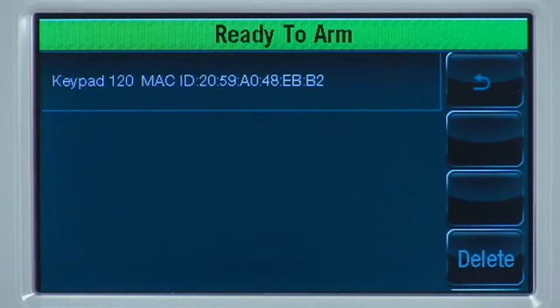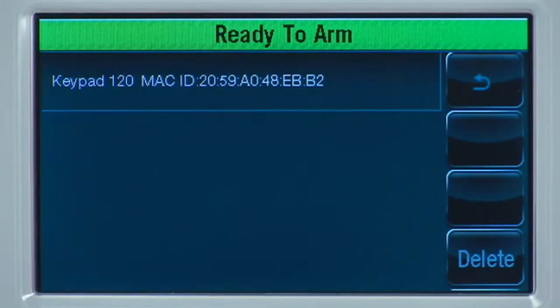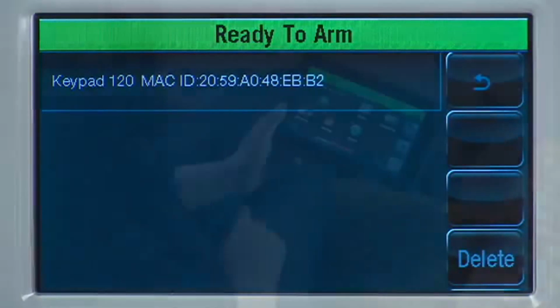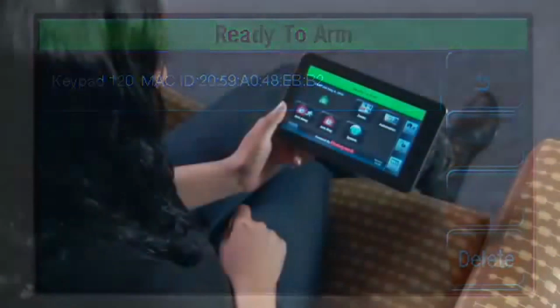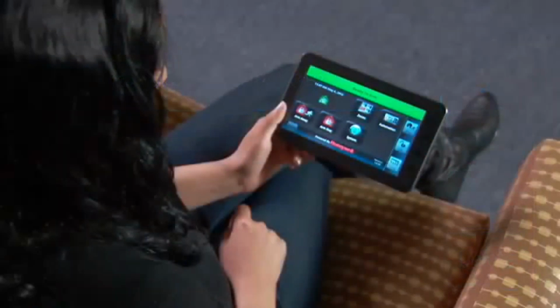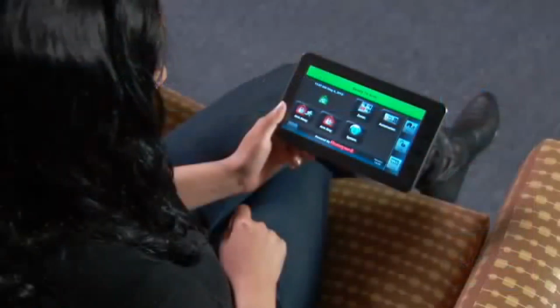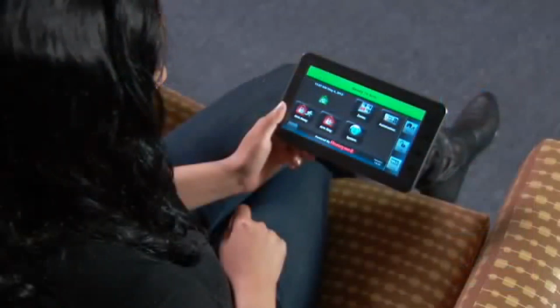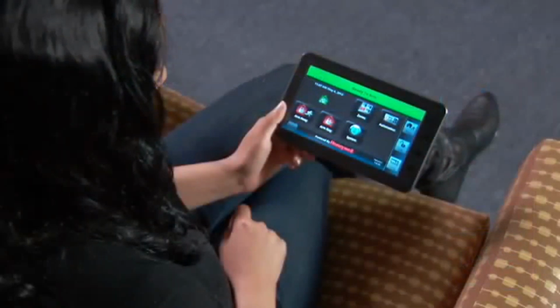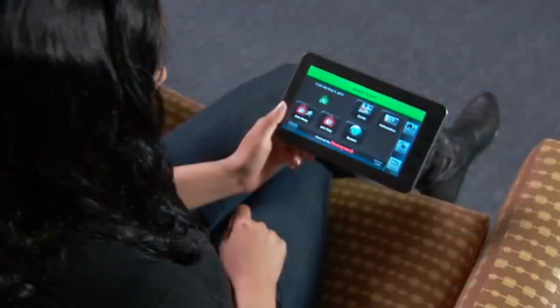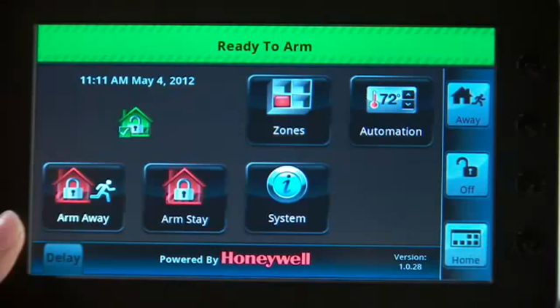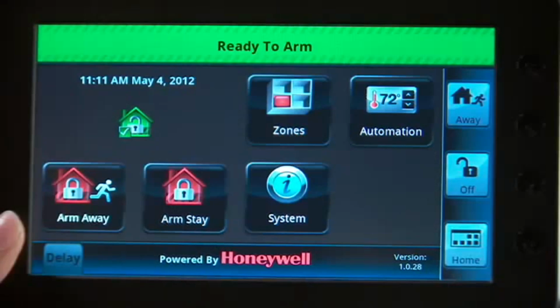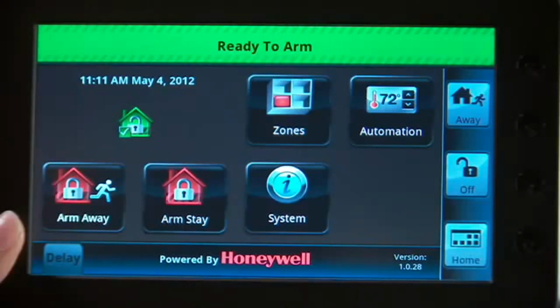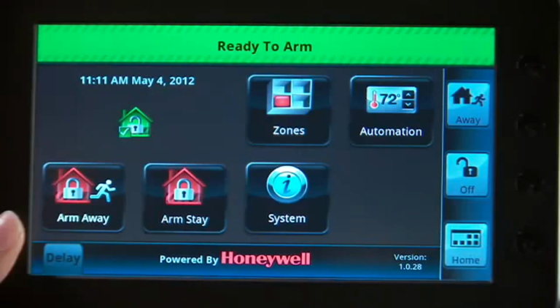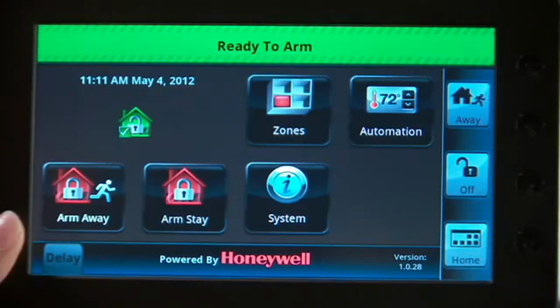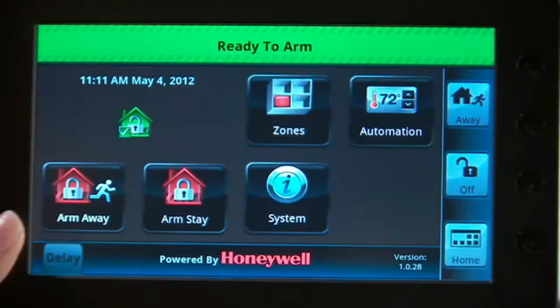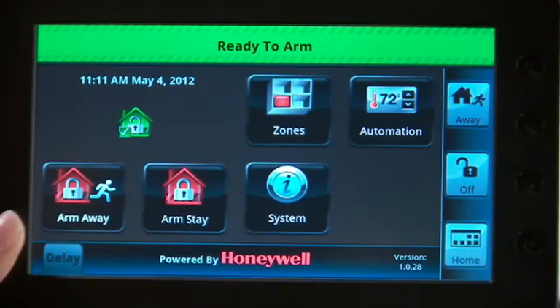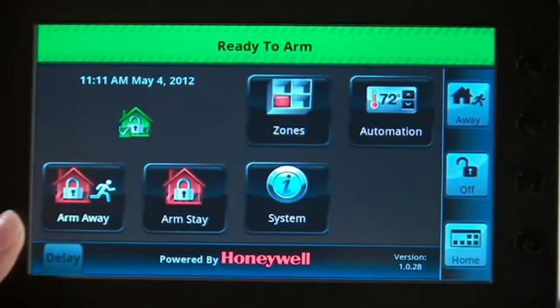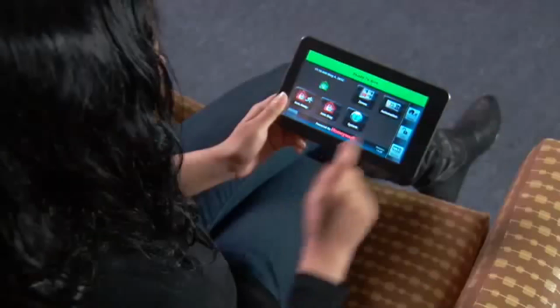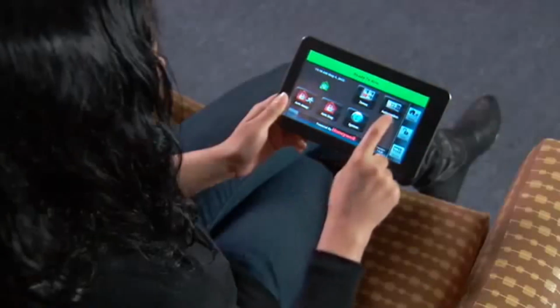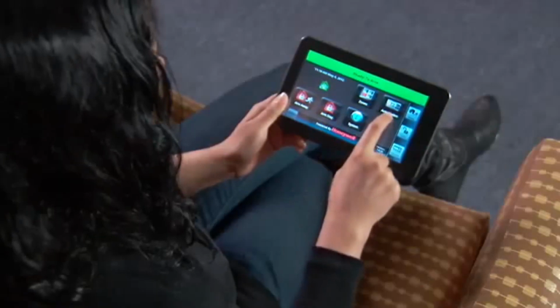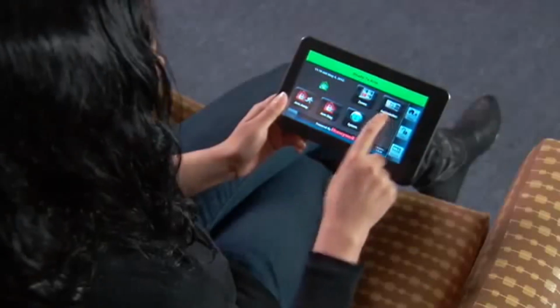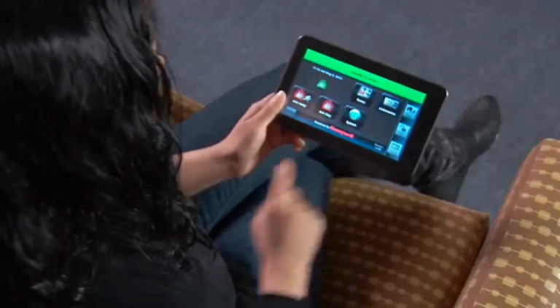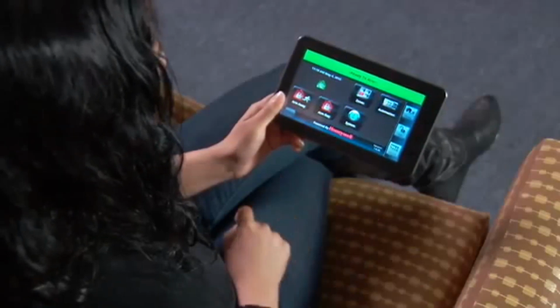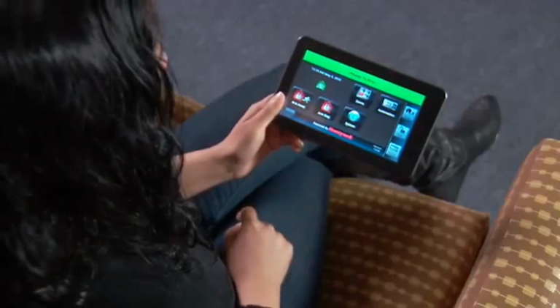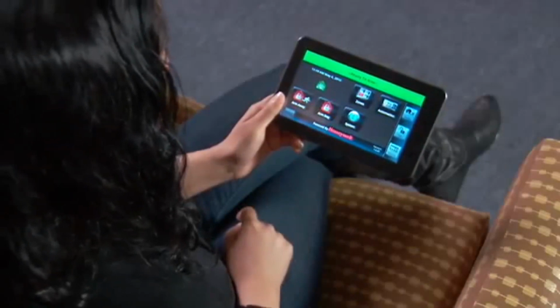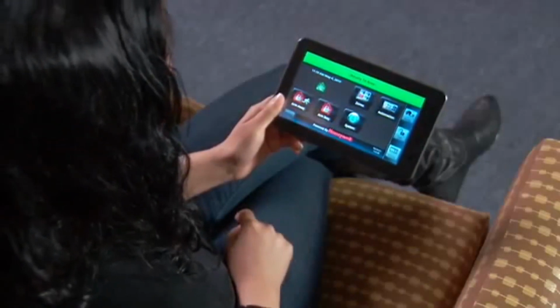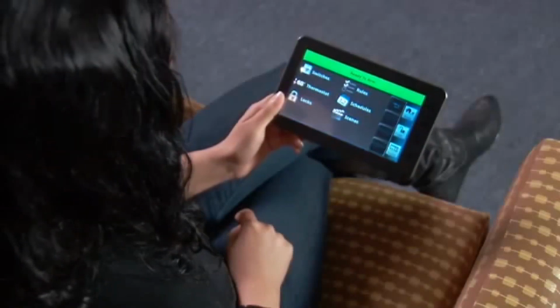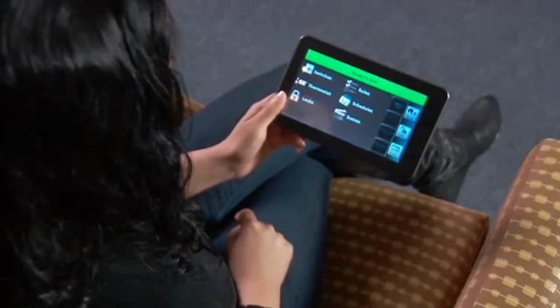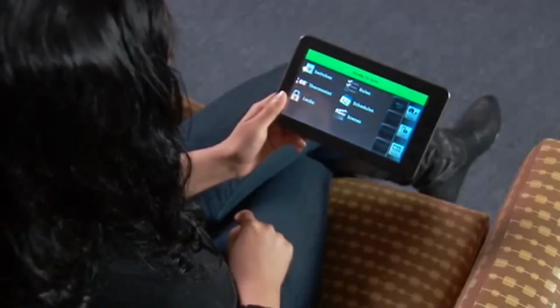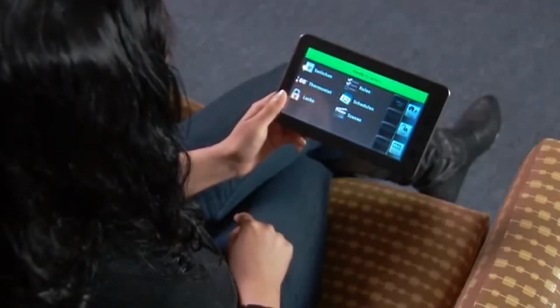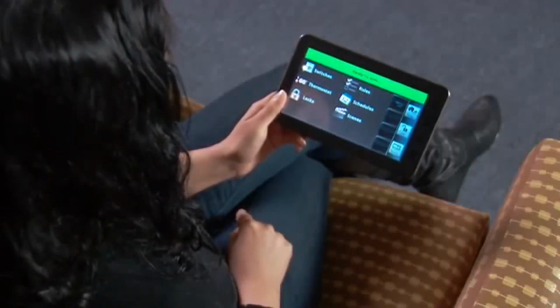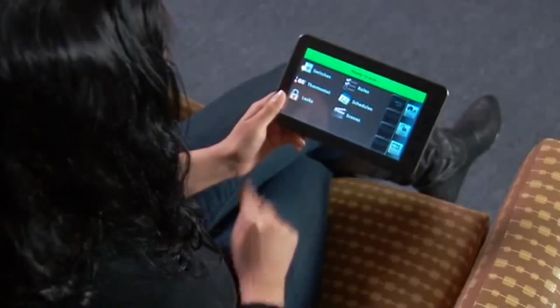On your tablet, you should now see the Security screen. Now you can control the system anywhere in your home using the tablet.